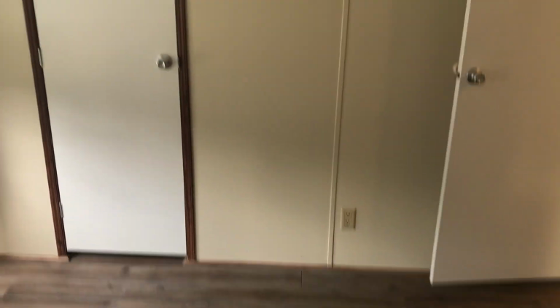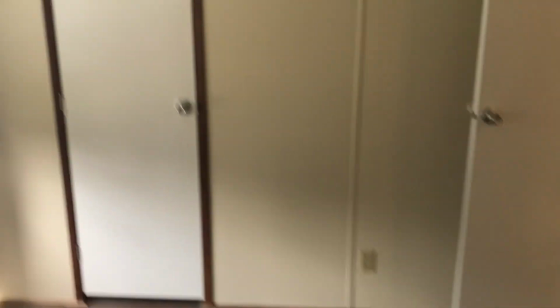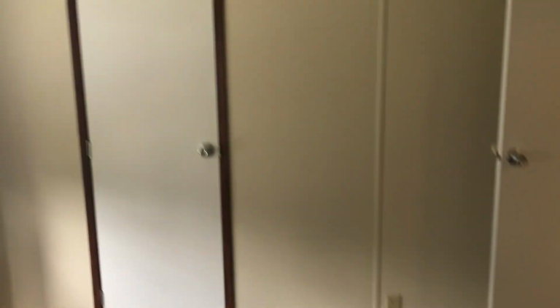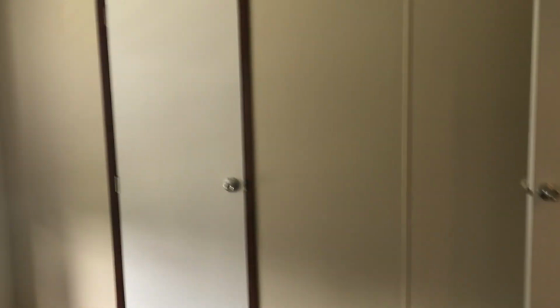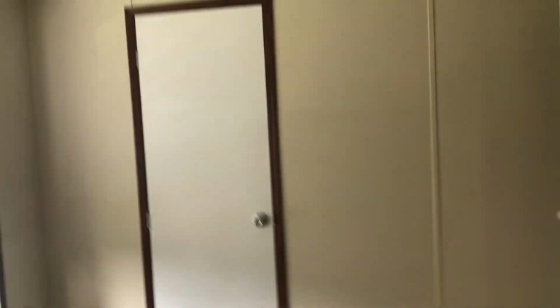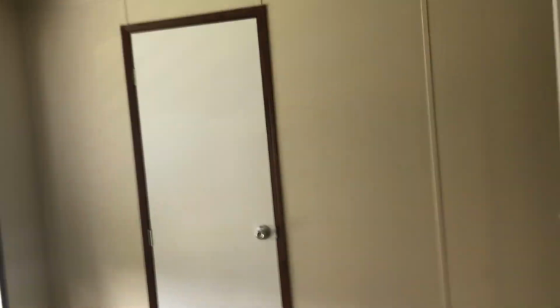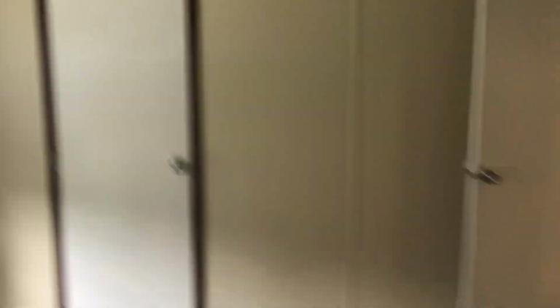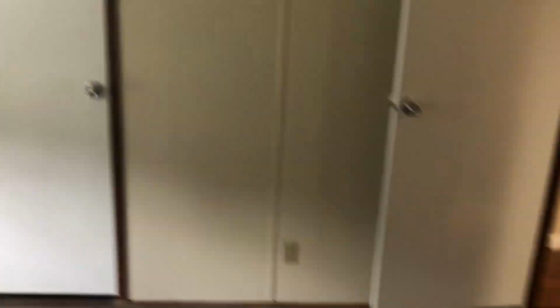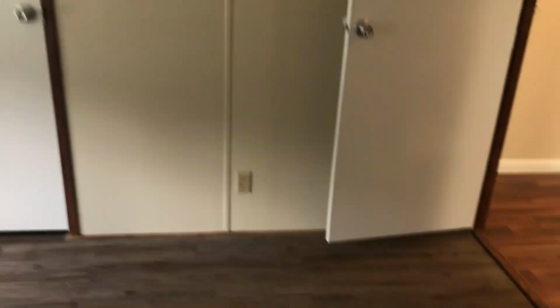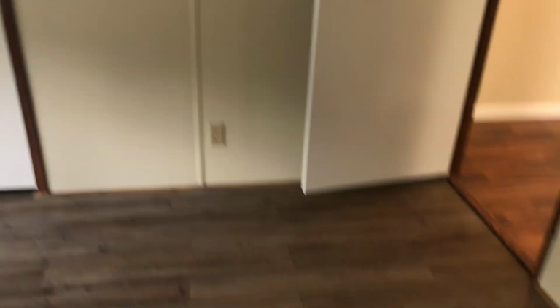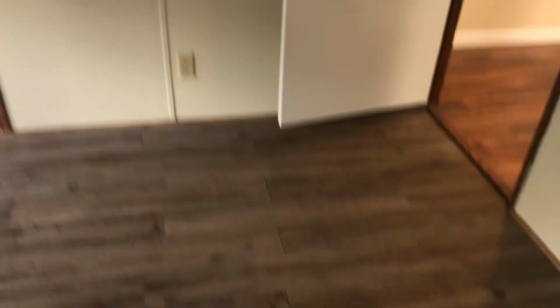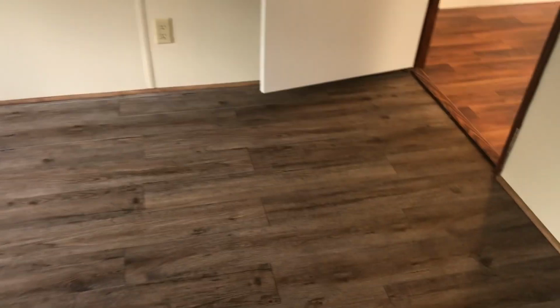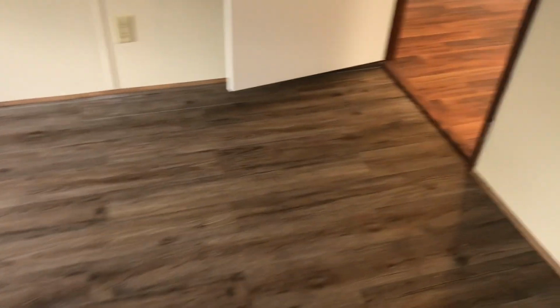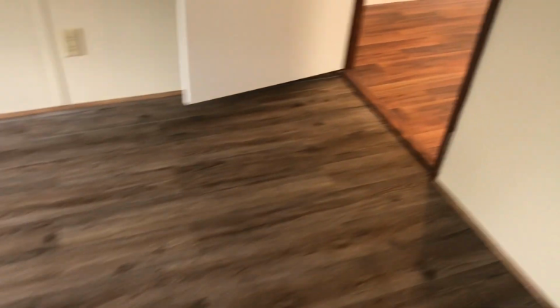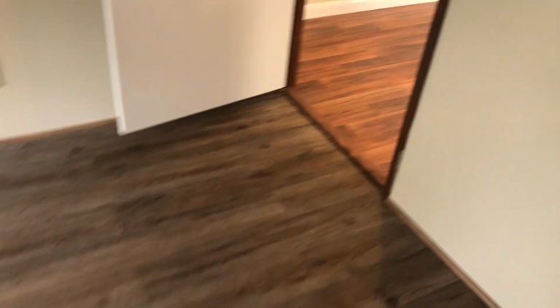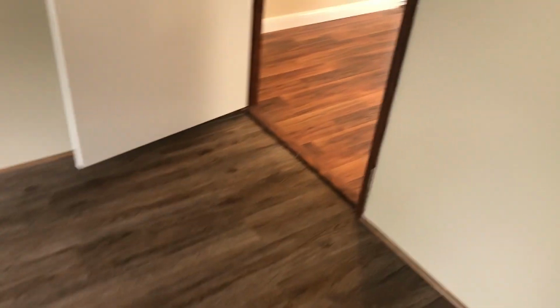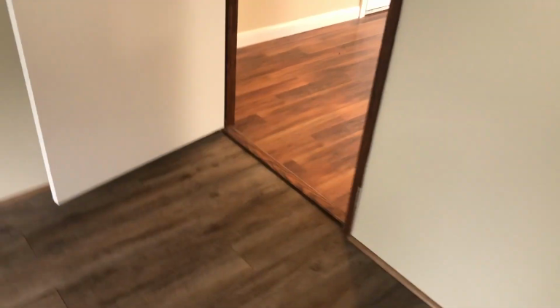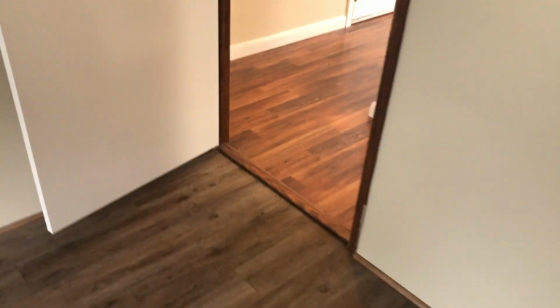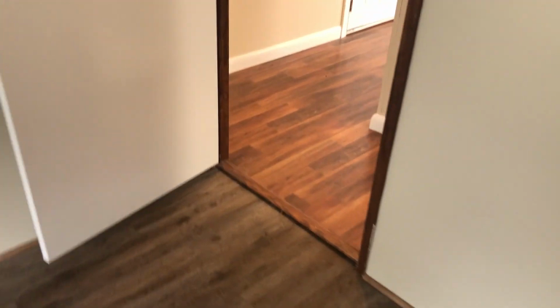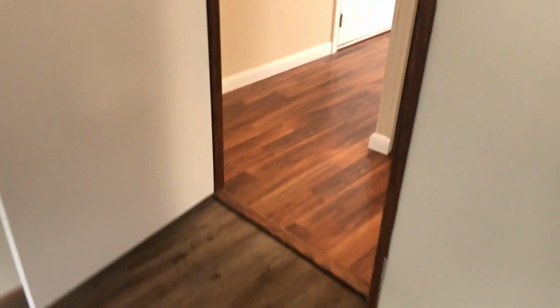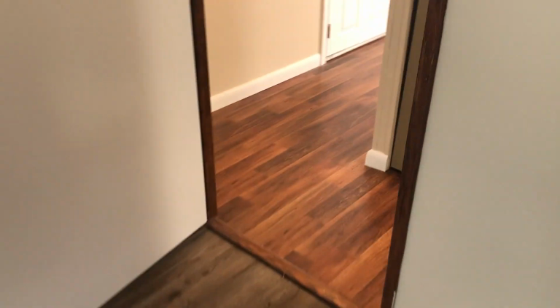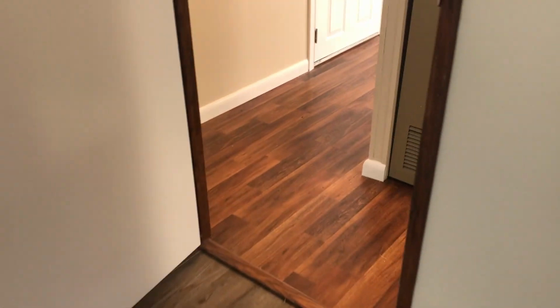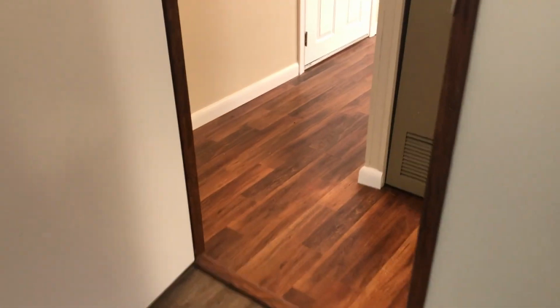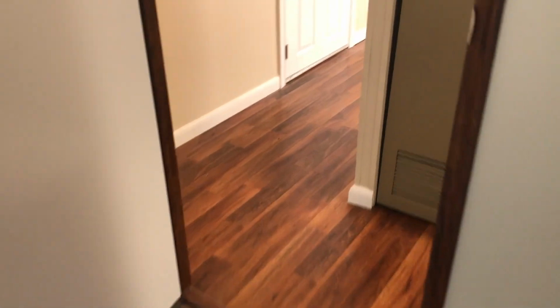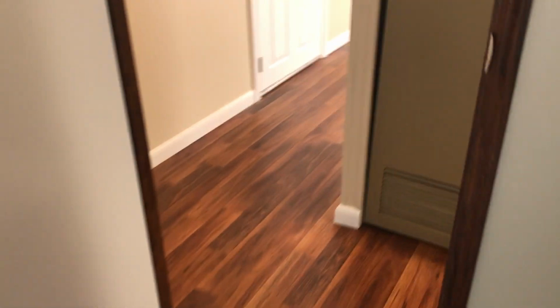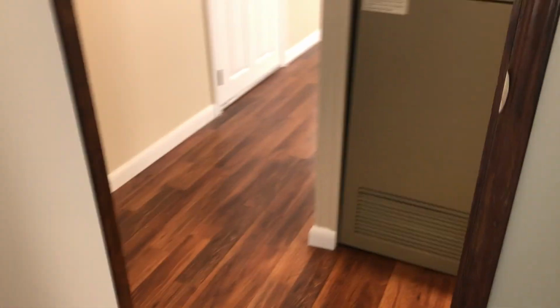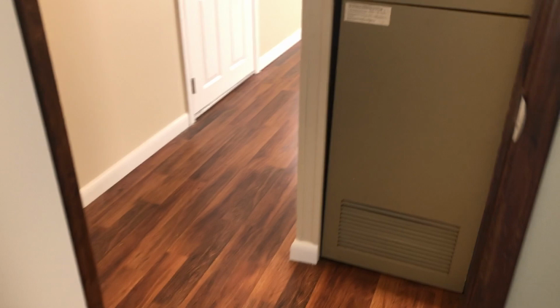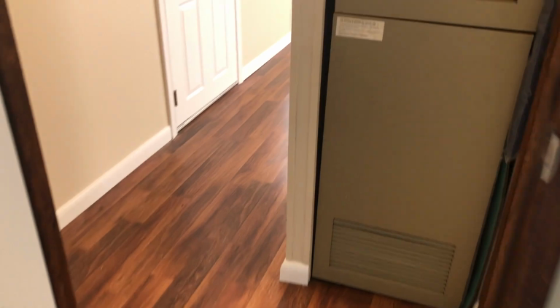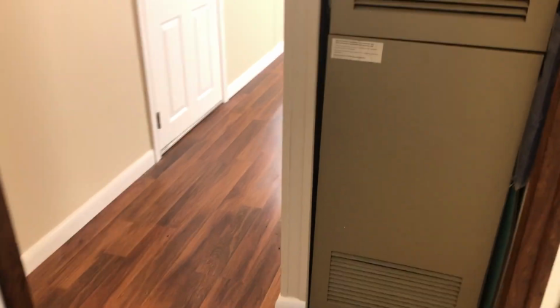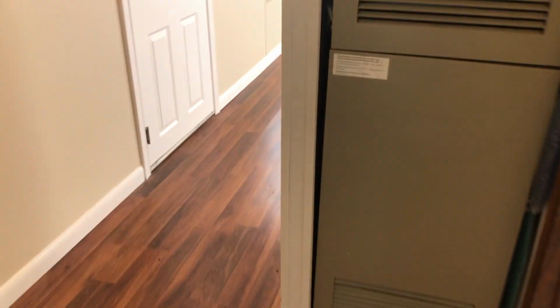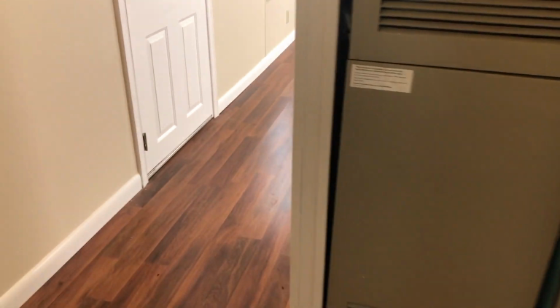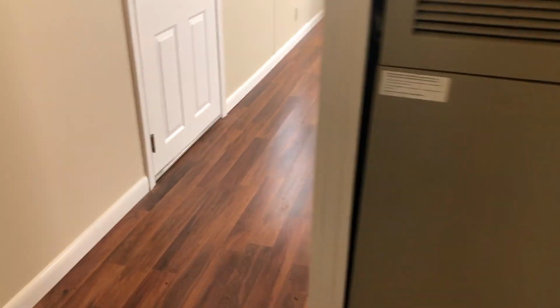There's the closet. It's a good-sized closet. Back out here.